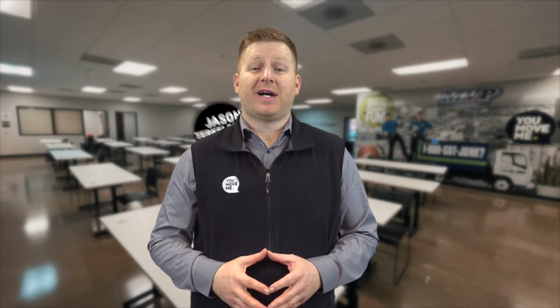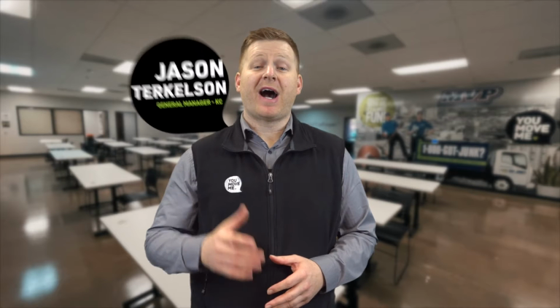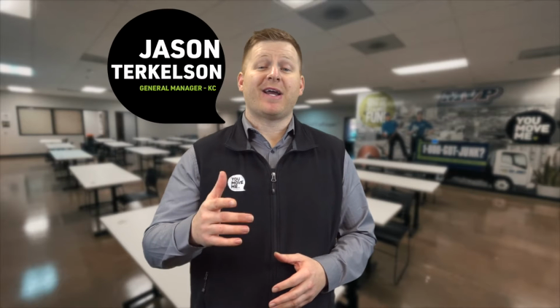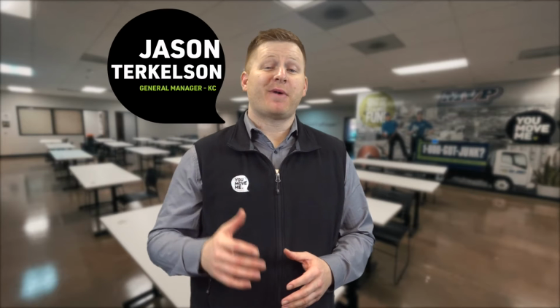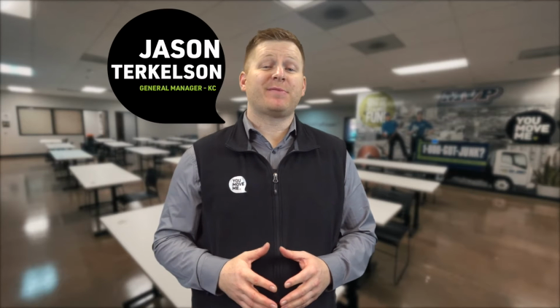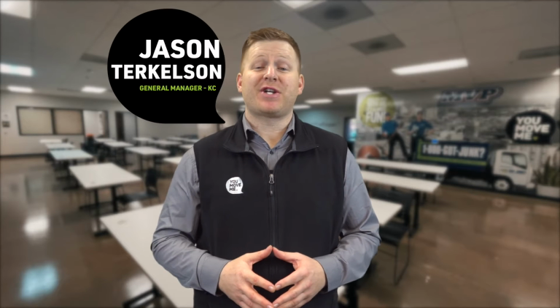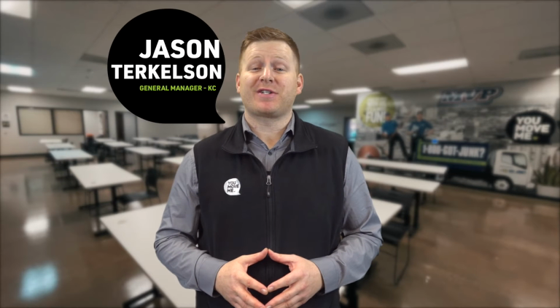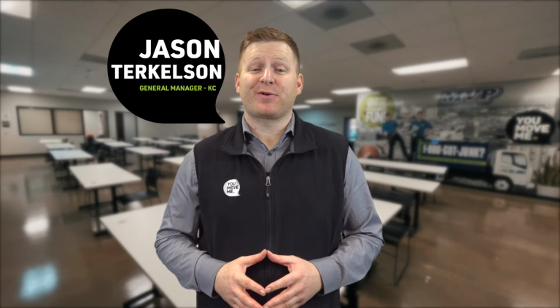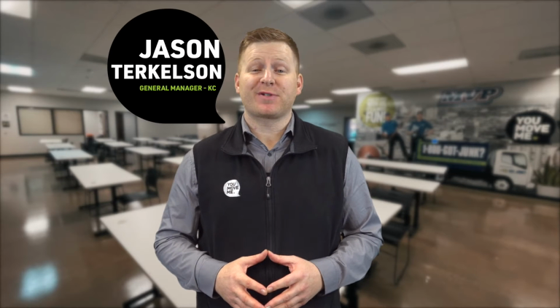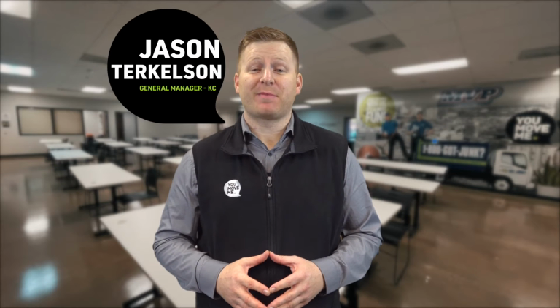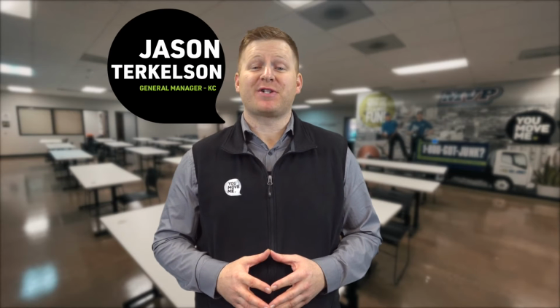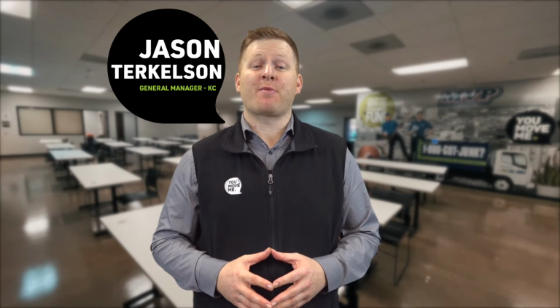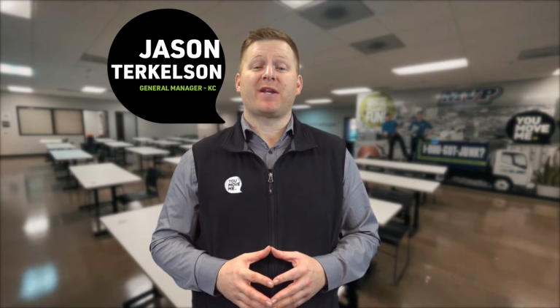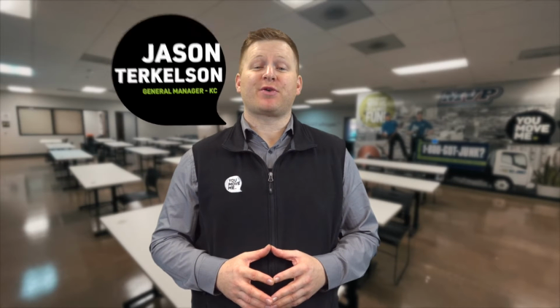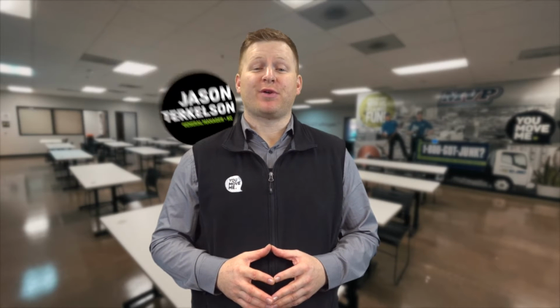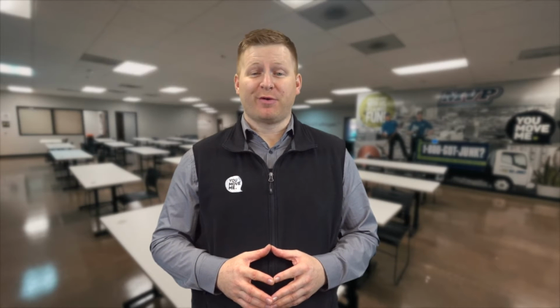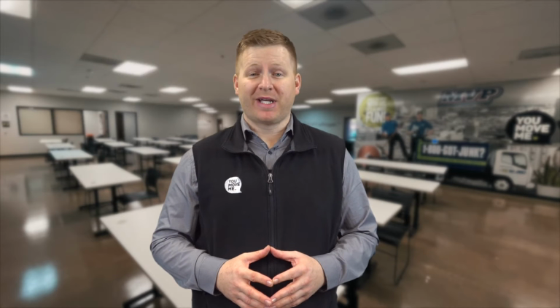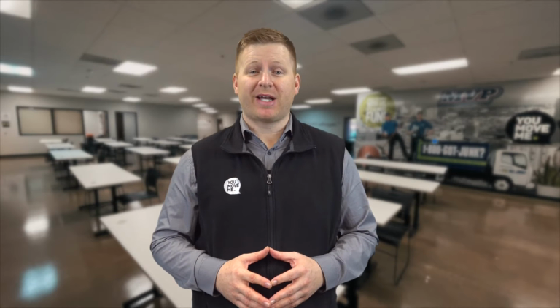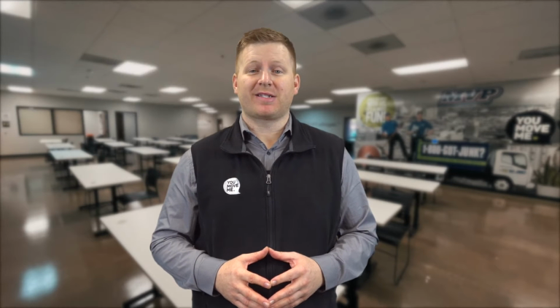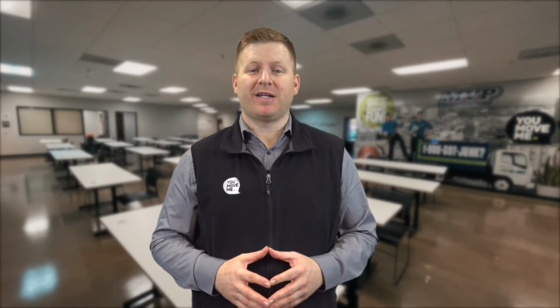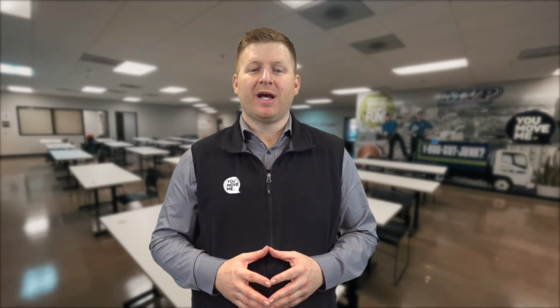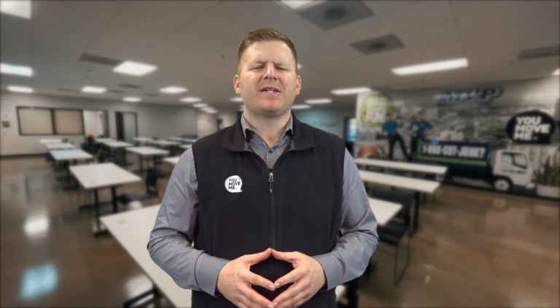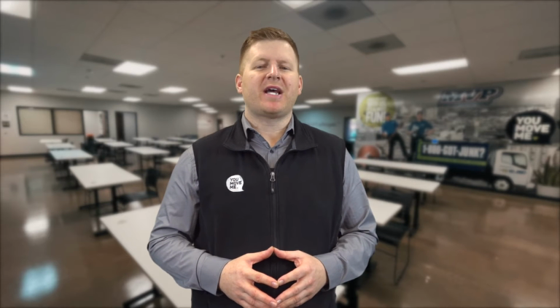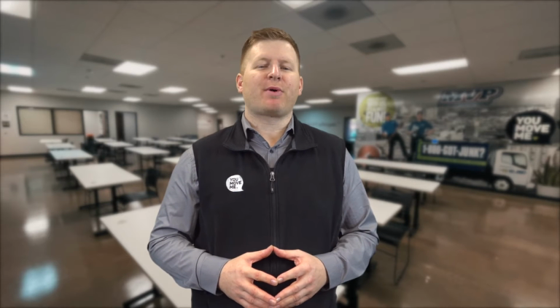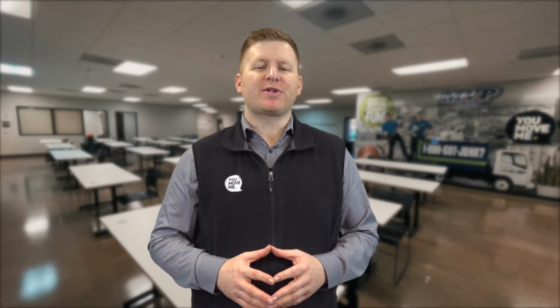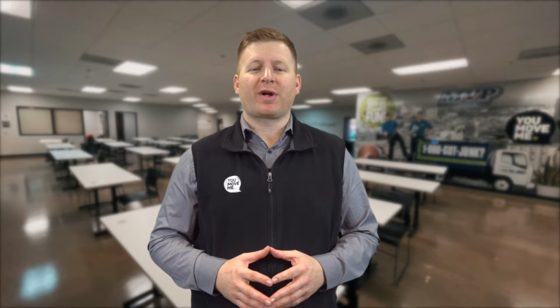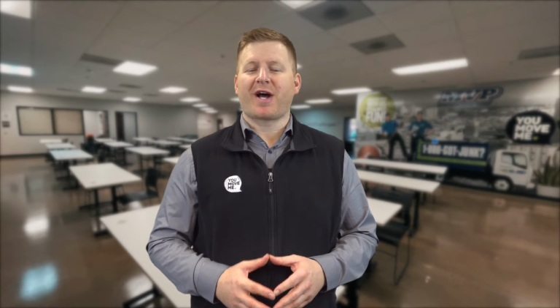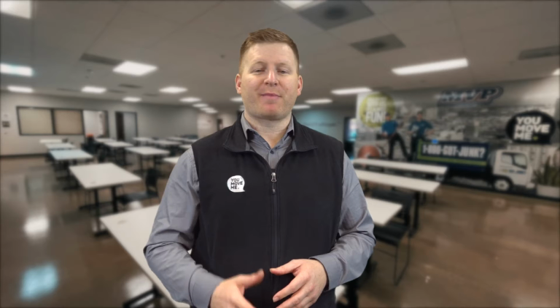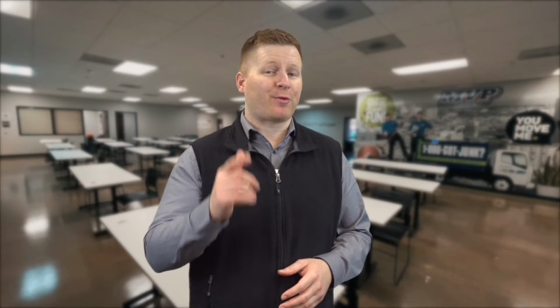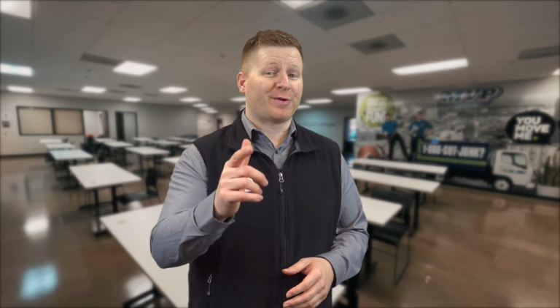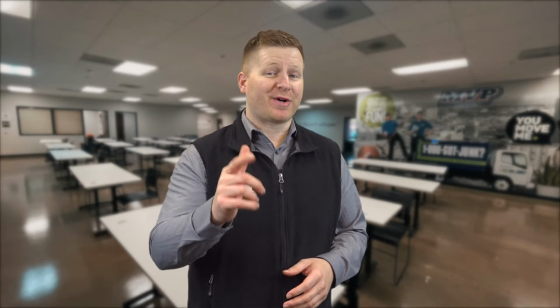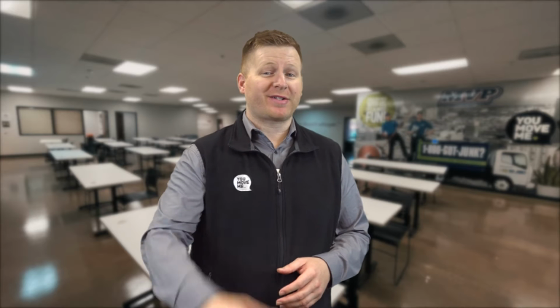Hi, my name is Jason Turkelson. I'm the General Manager with YouMoveMe in Kansas City. Today's Burst, we're going to talk about rental trucks.